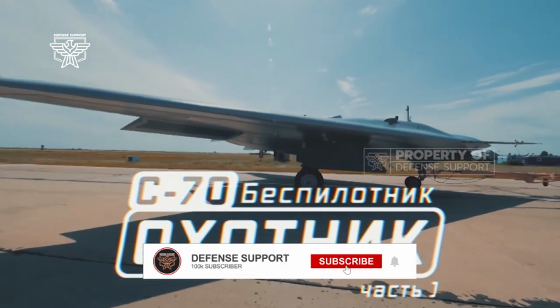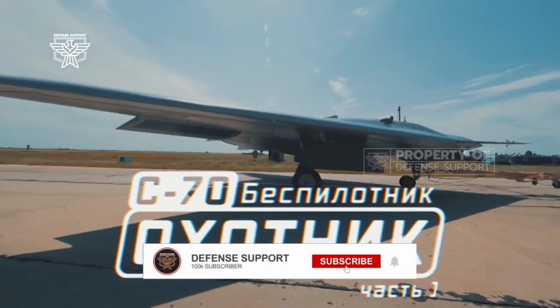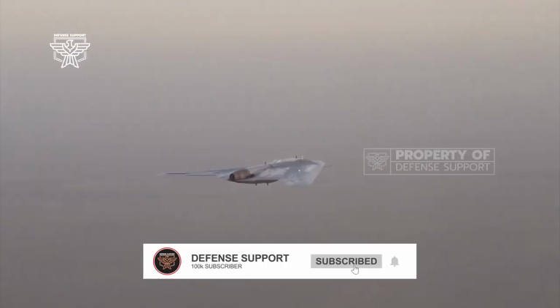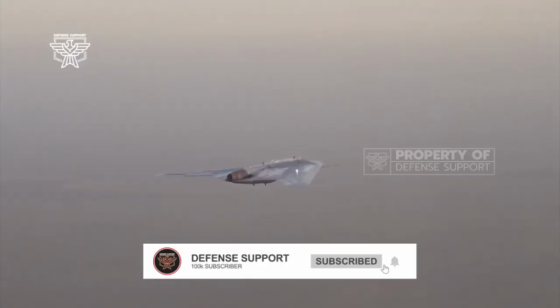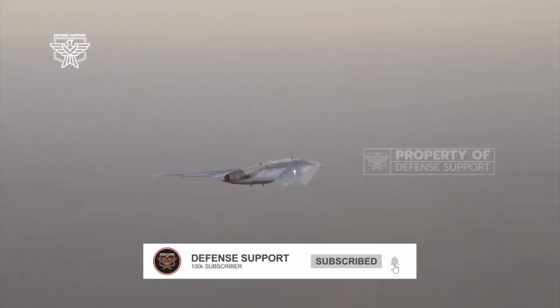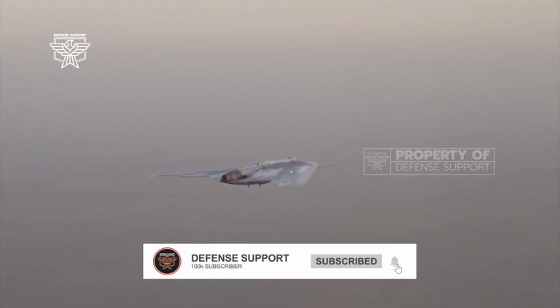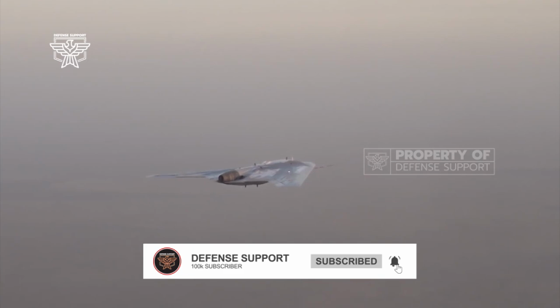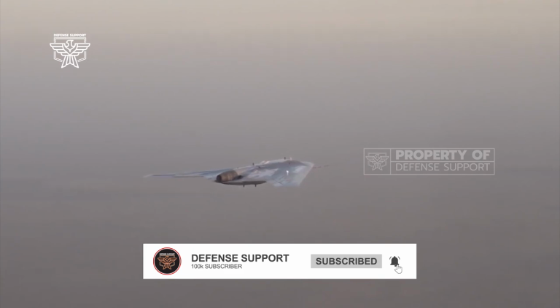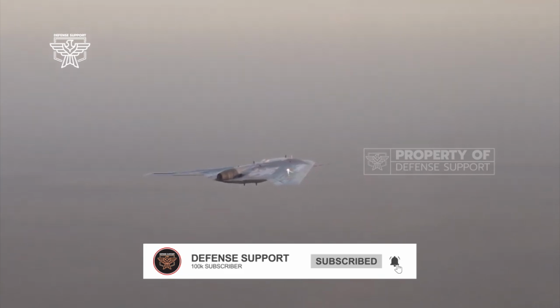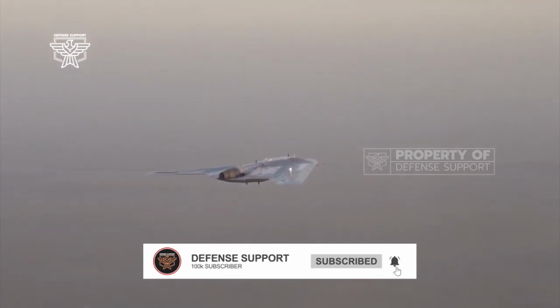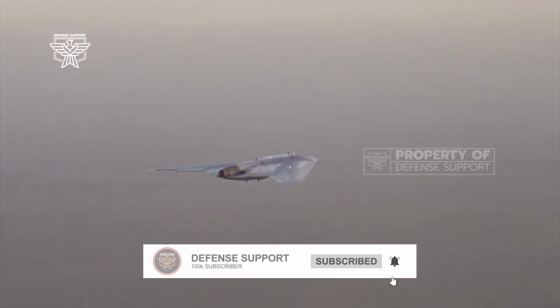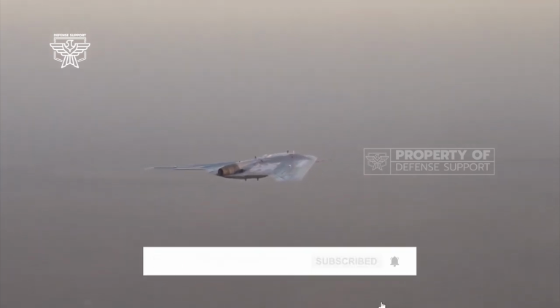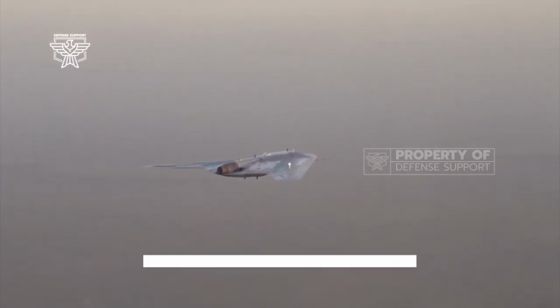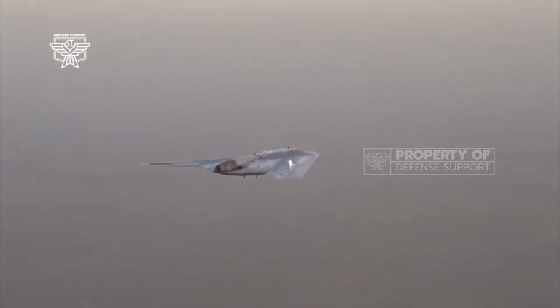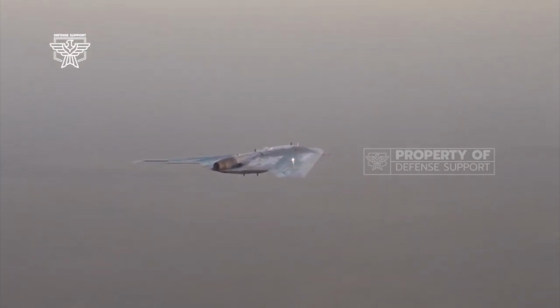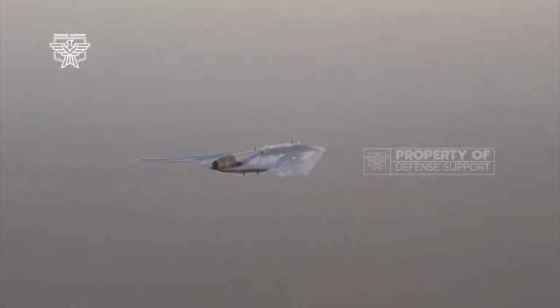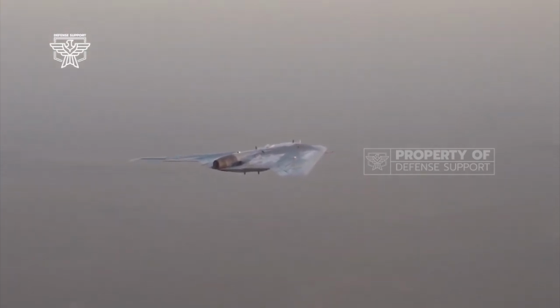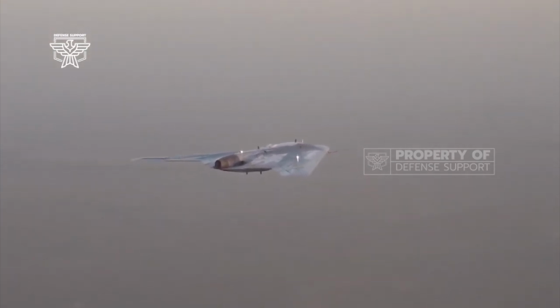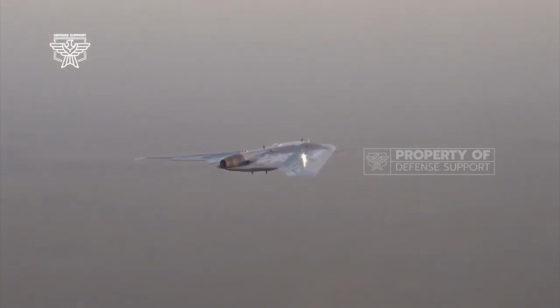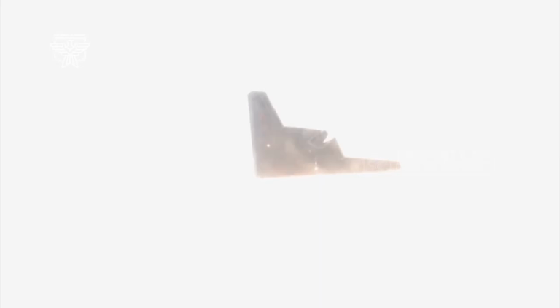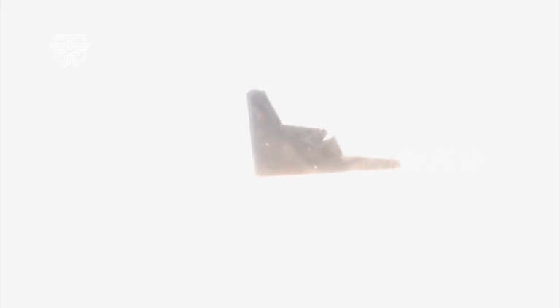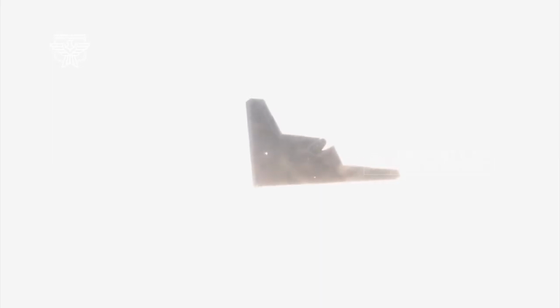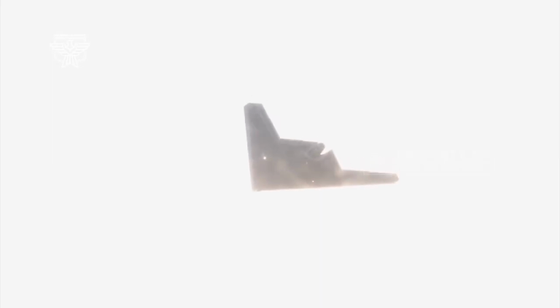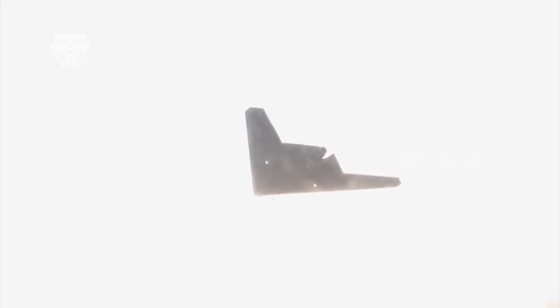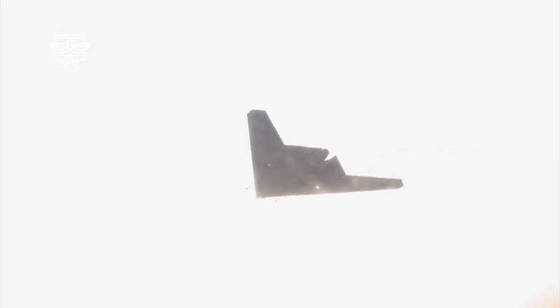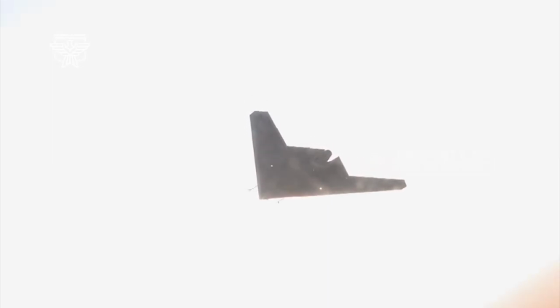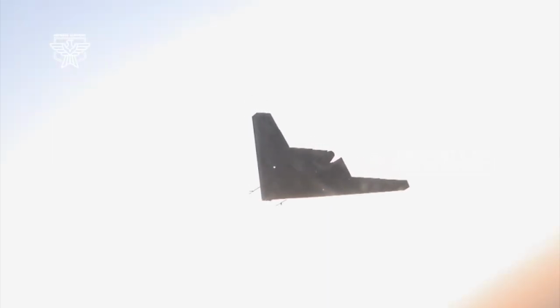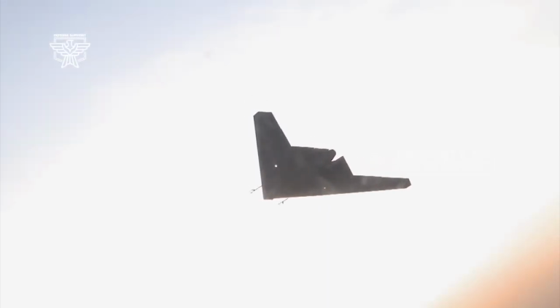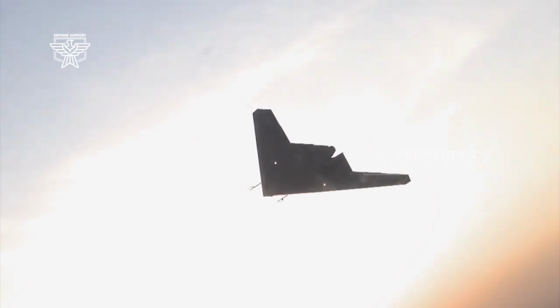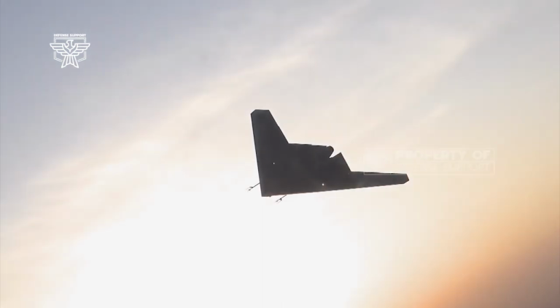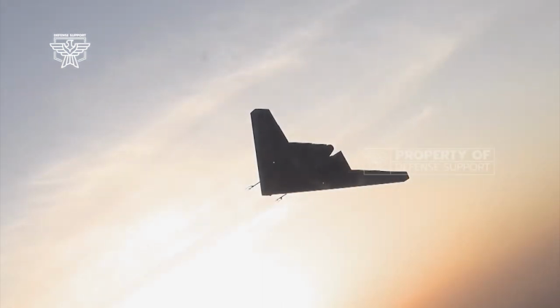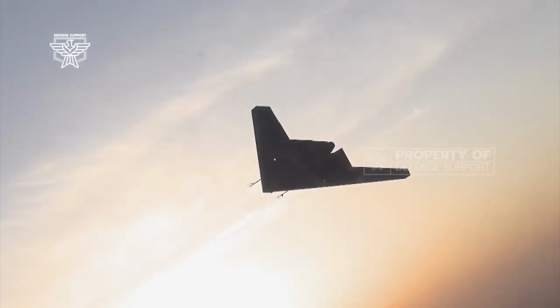For solo missions, the manufacturer has created a new ground control center to meet the standard requirements of the Russian Armed Forces.